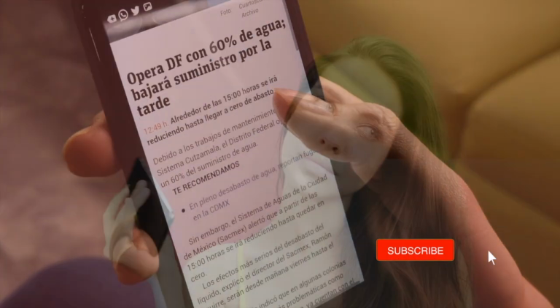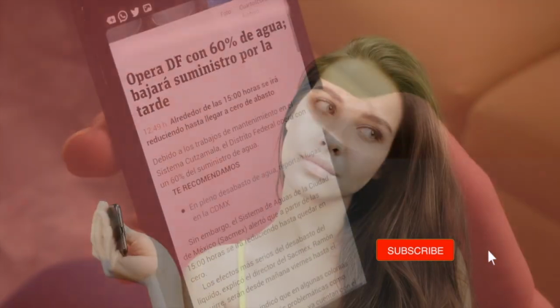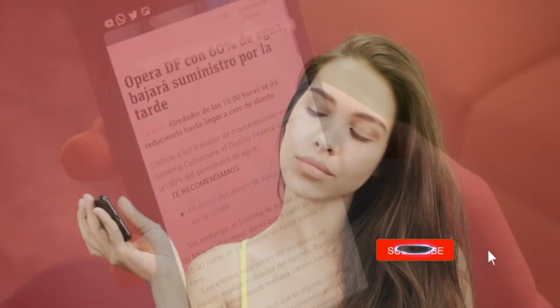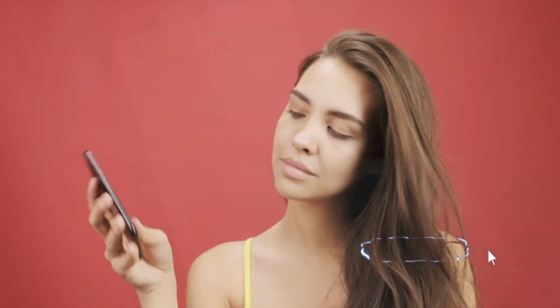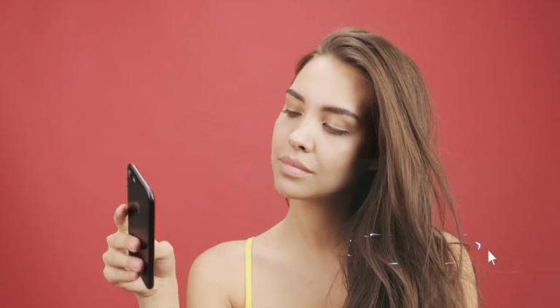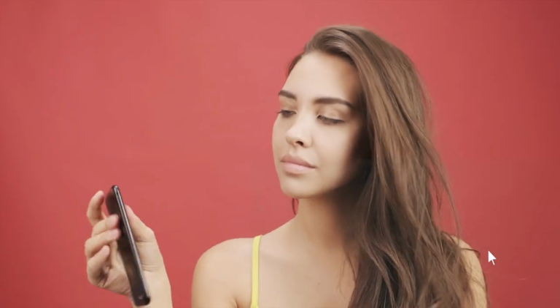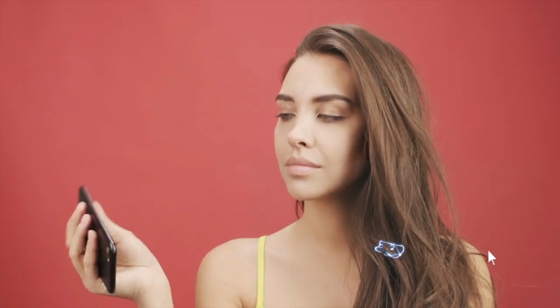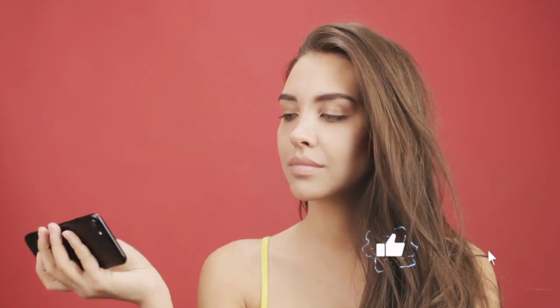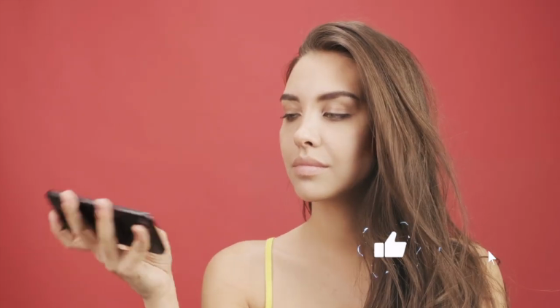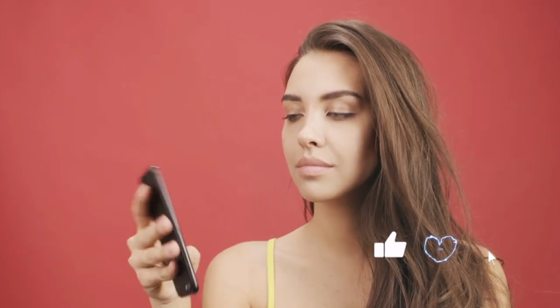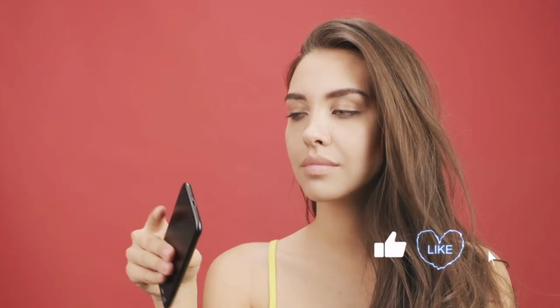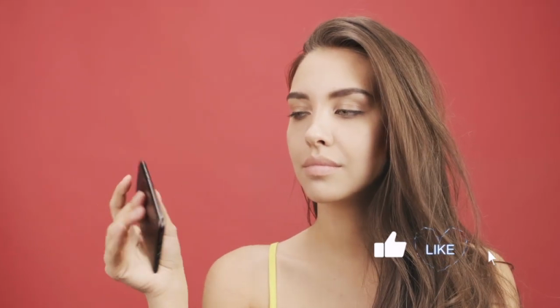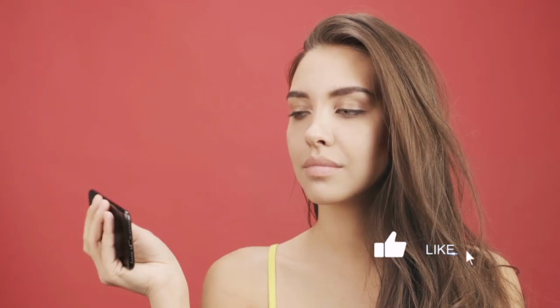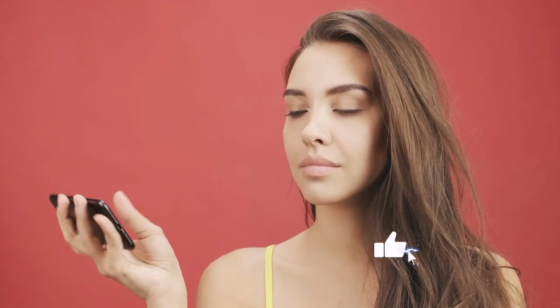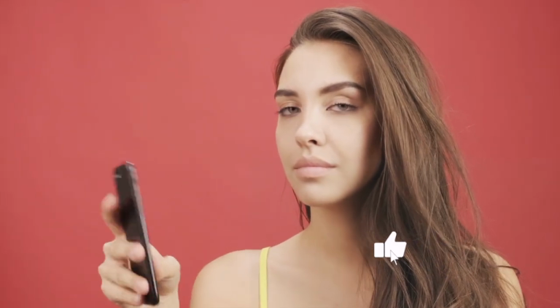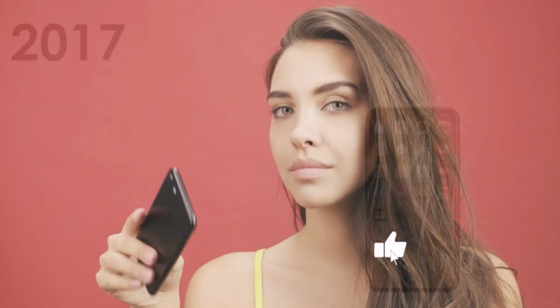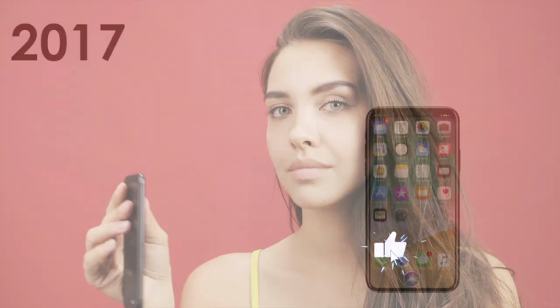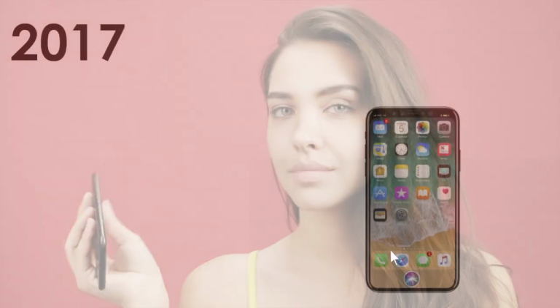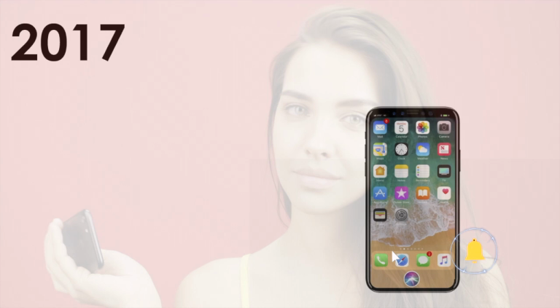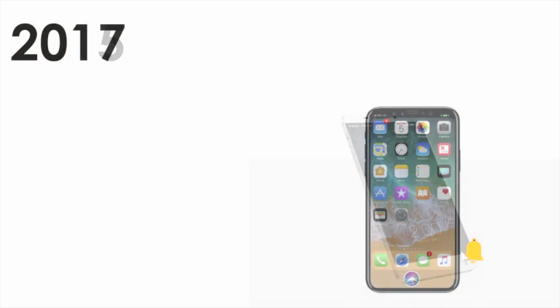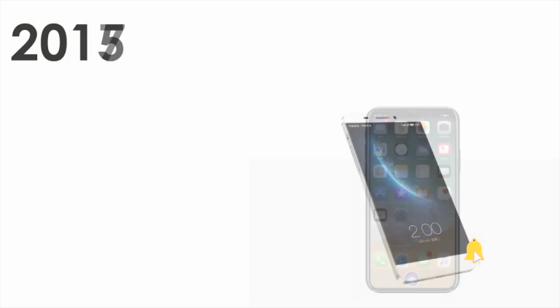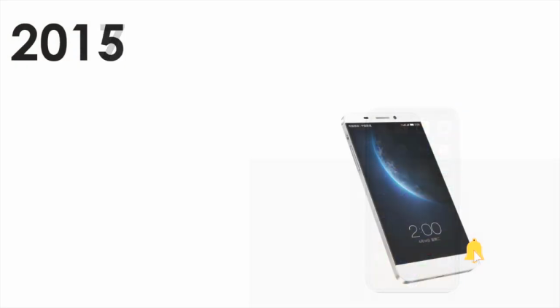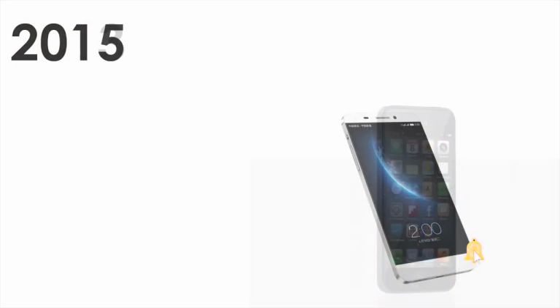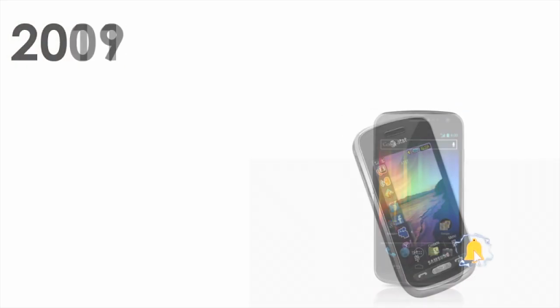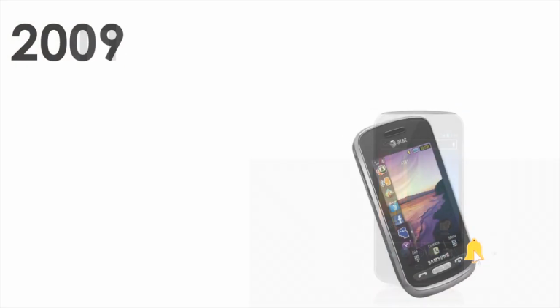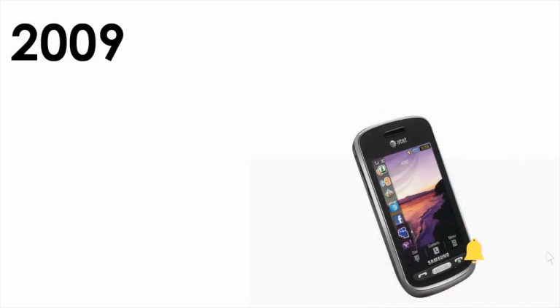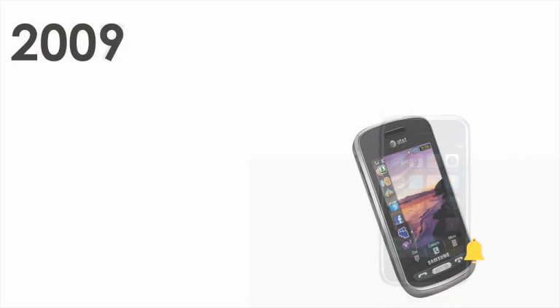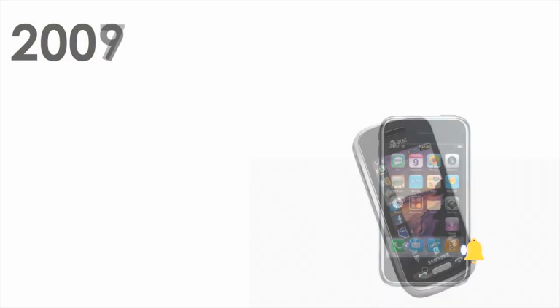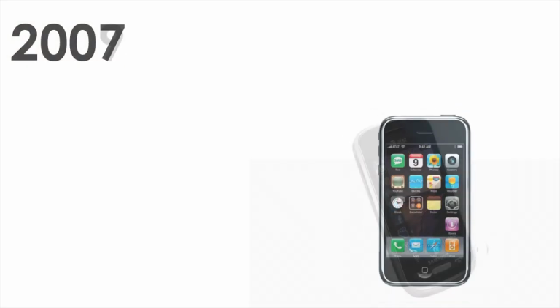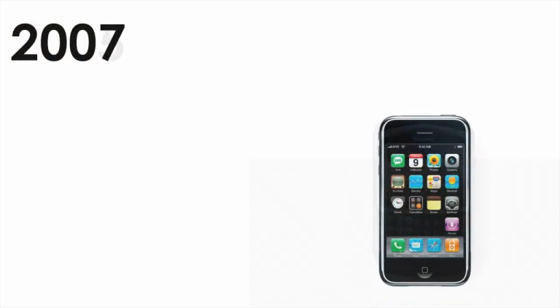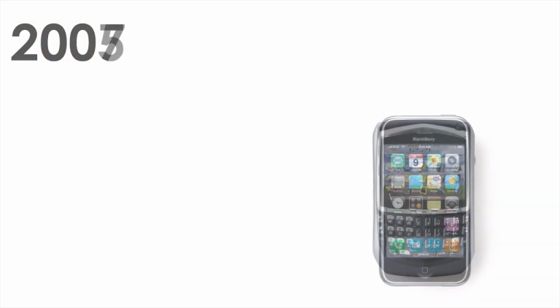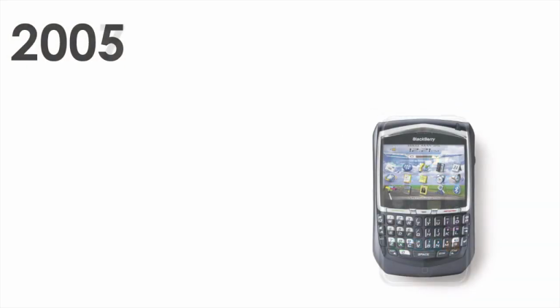But how did everything roll out this way? In this episode, let's go back in time and take a look at the history of mobile phones.